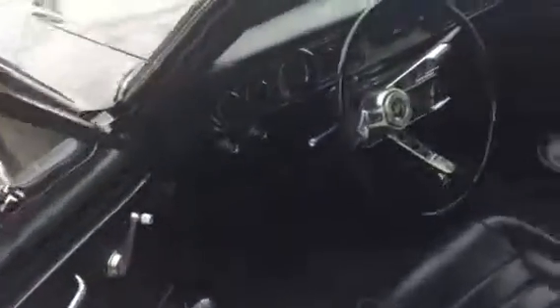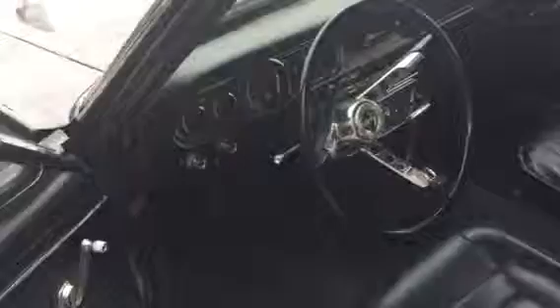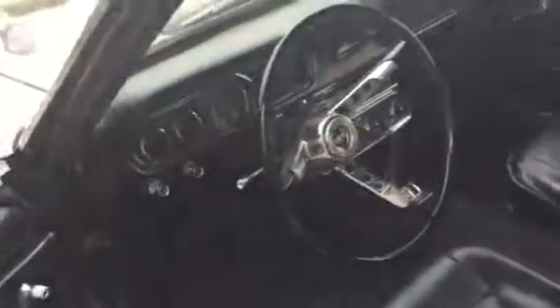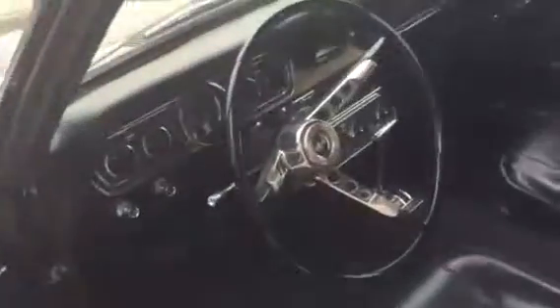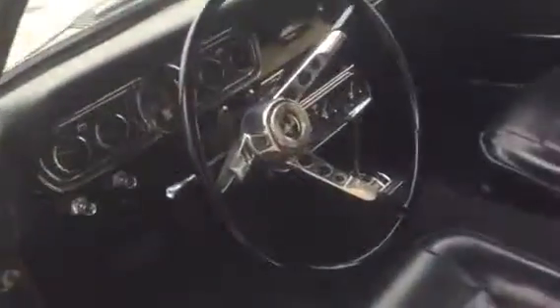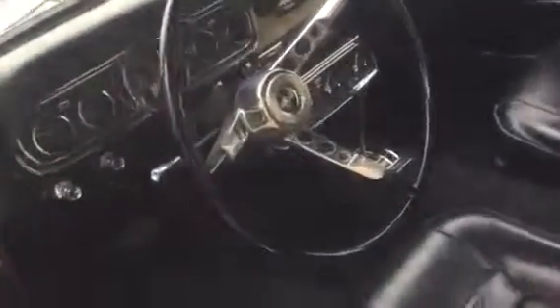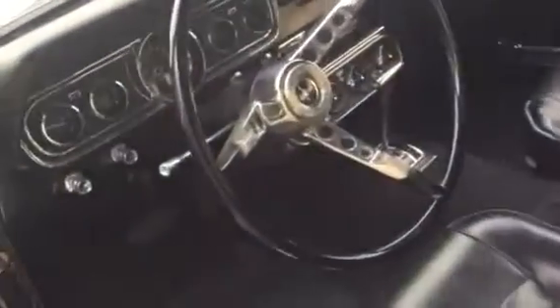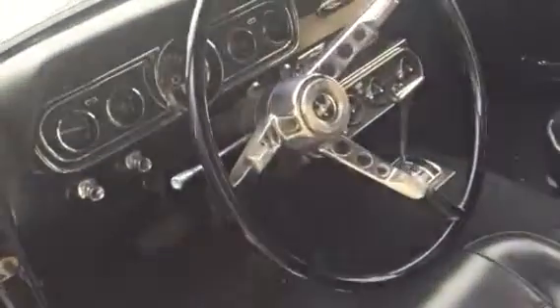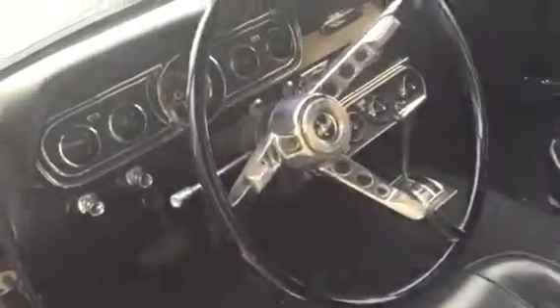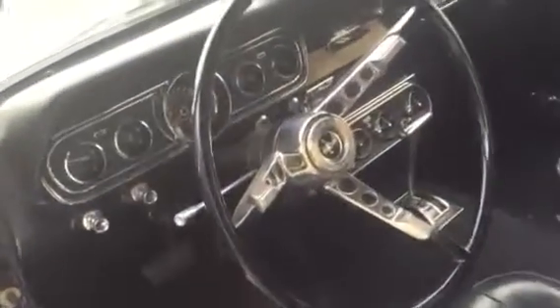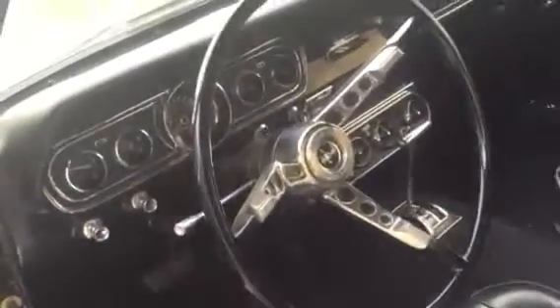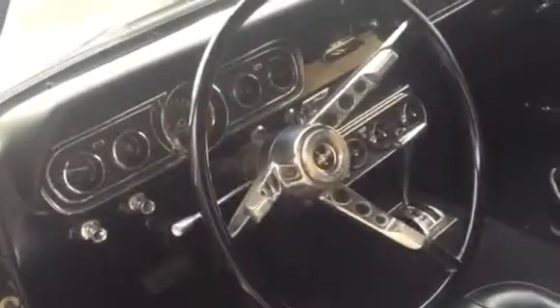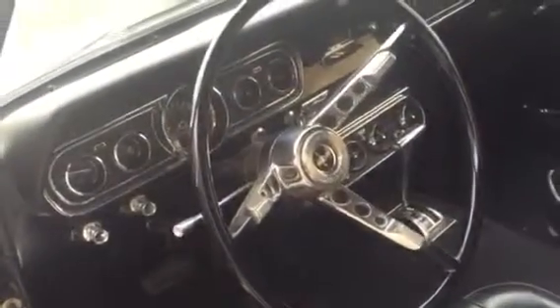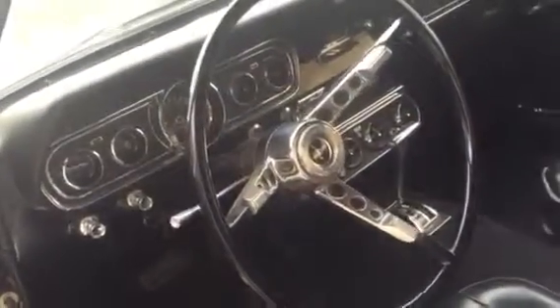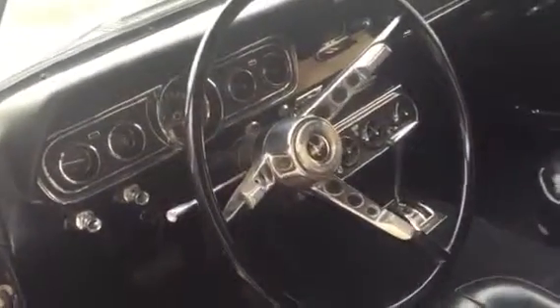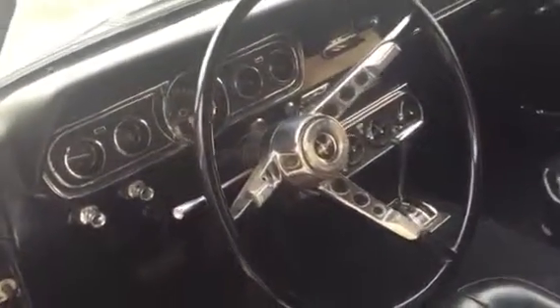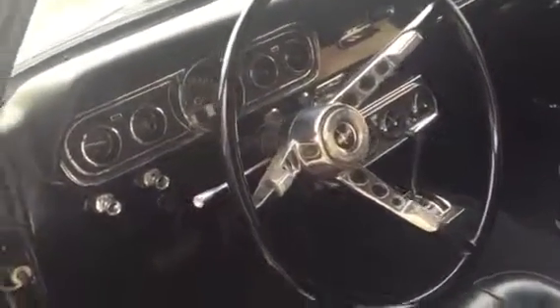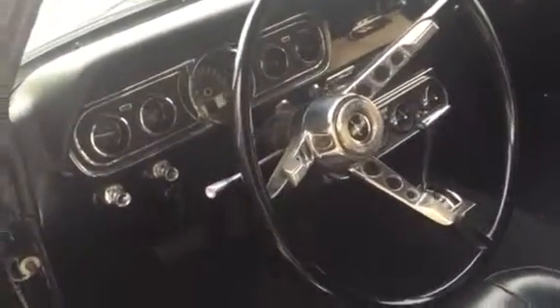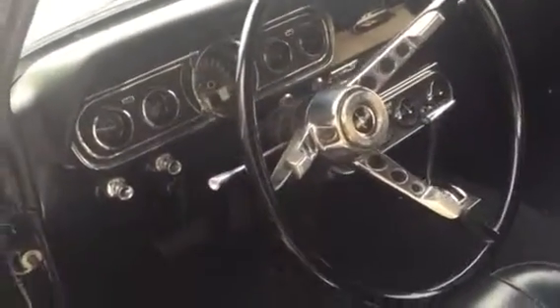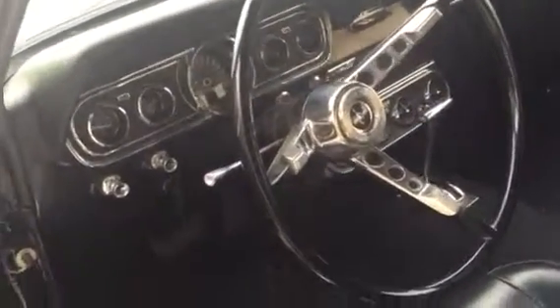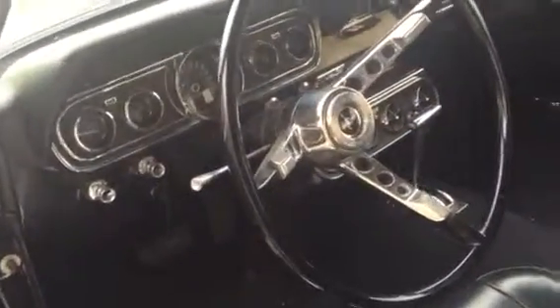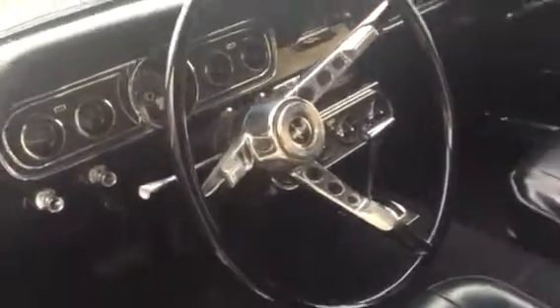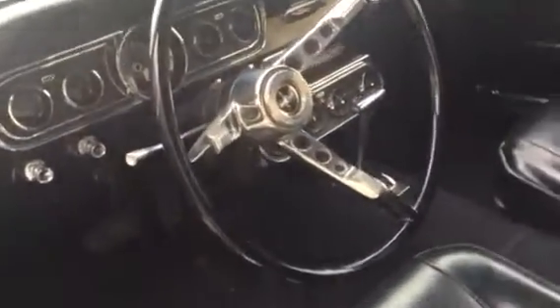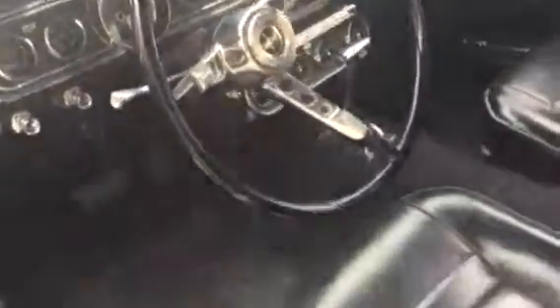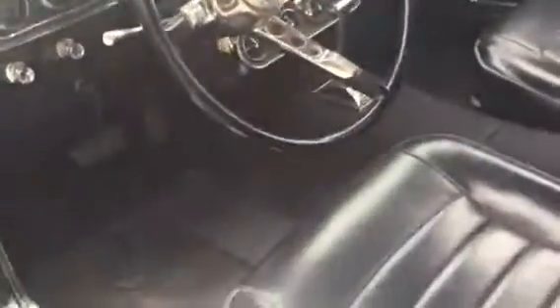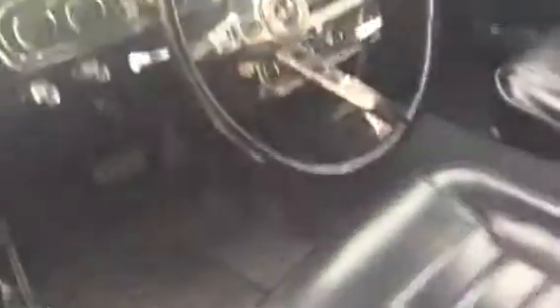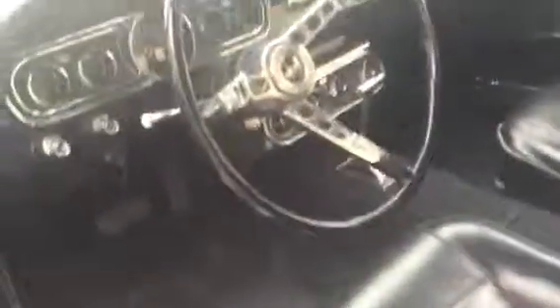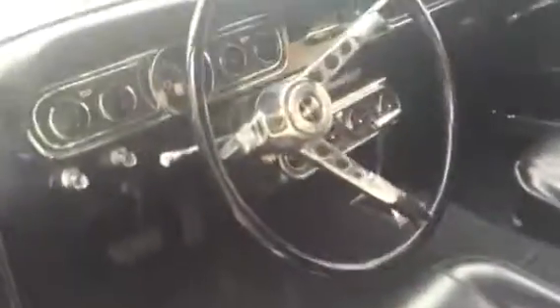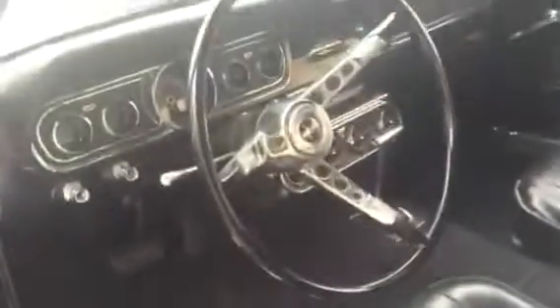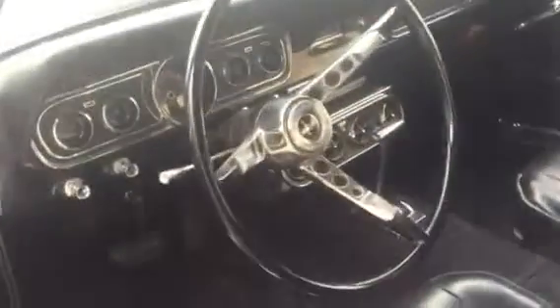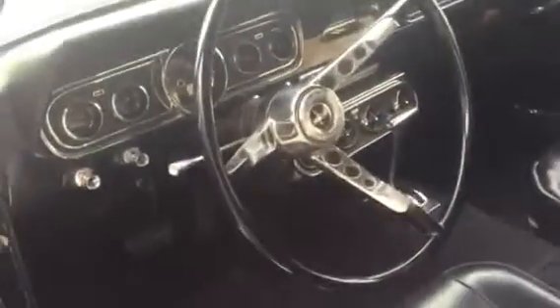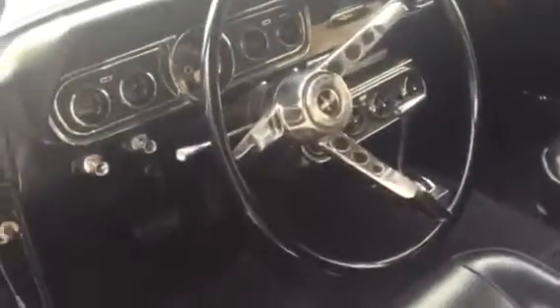All the gauges work as they should. New dash pad and carpet.